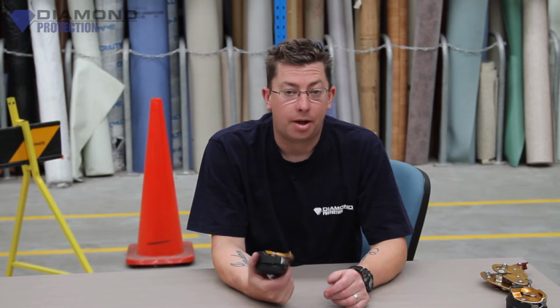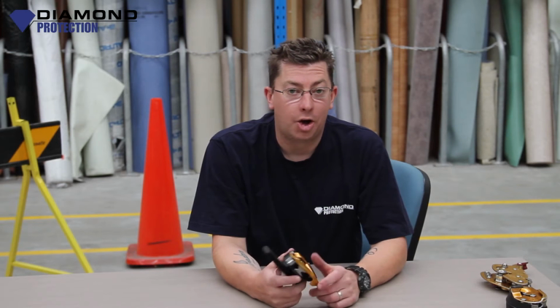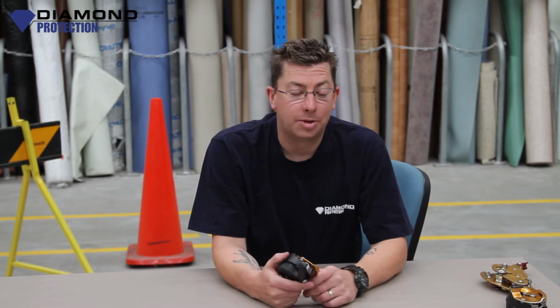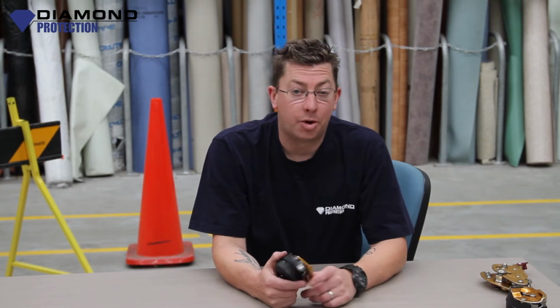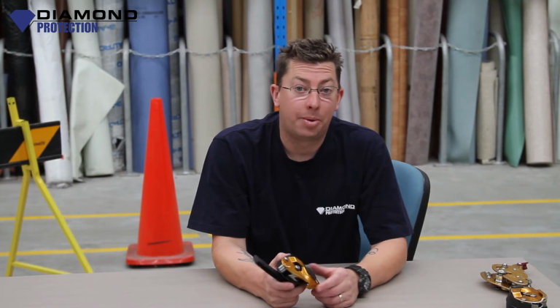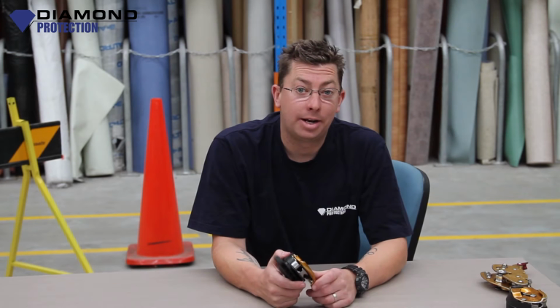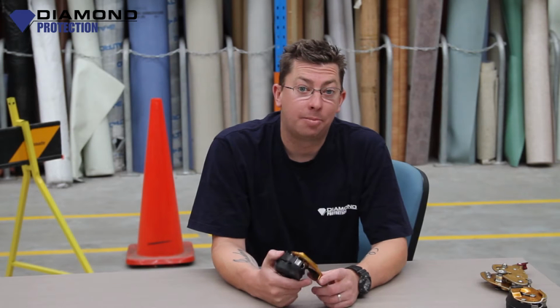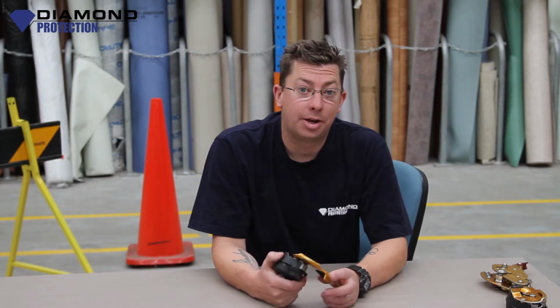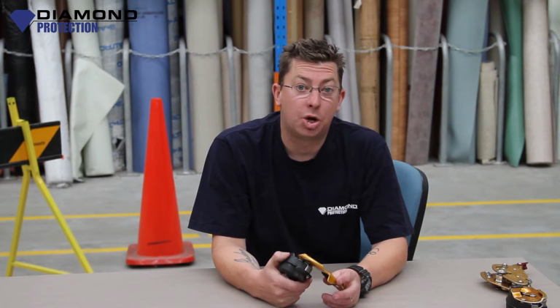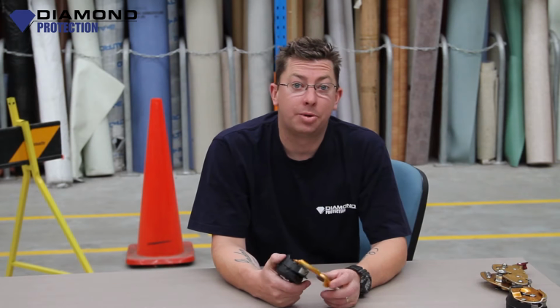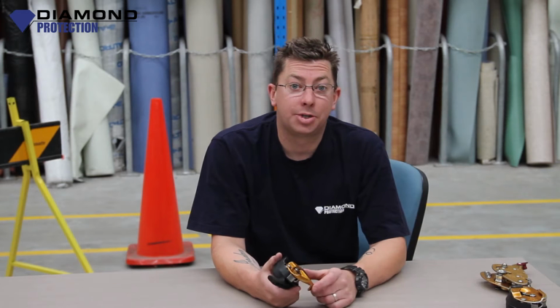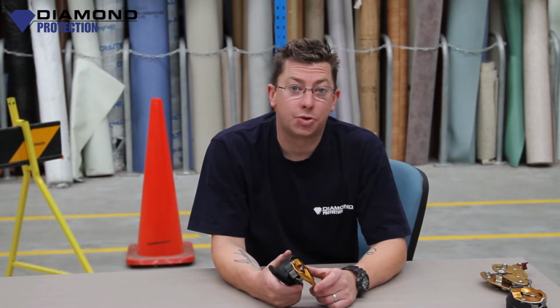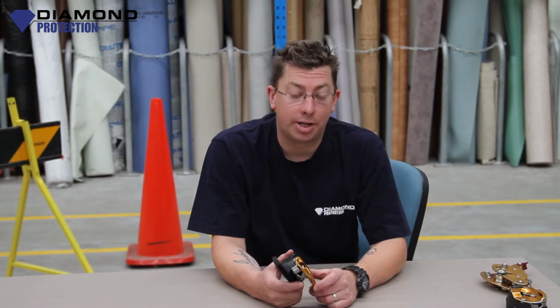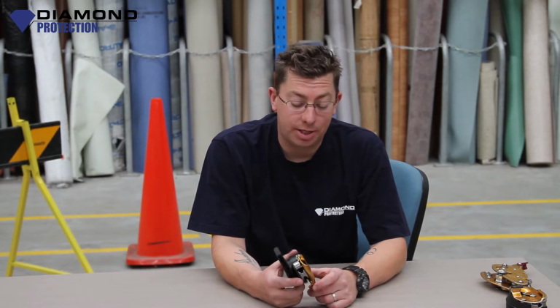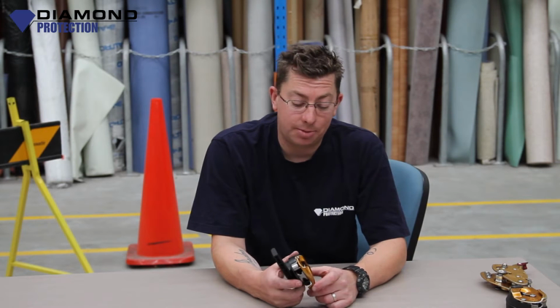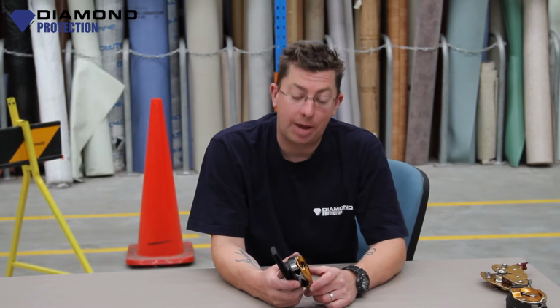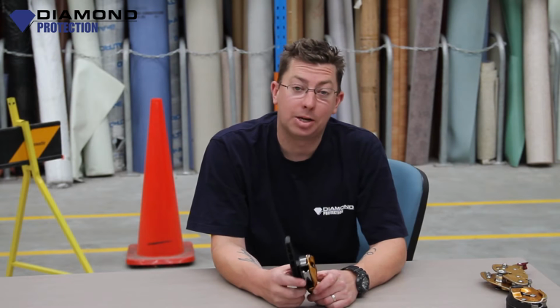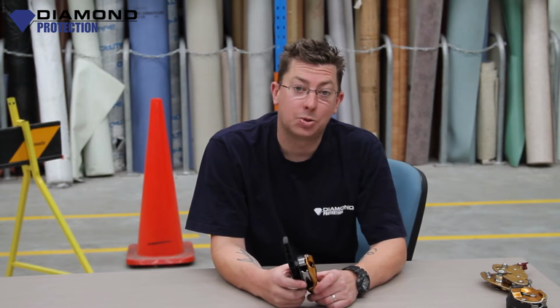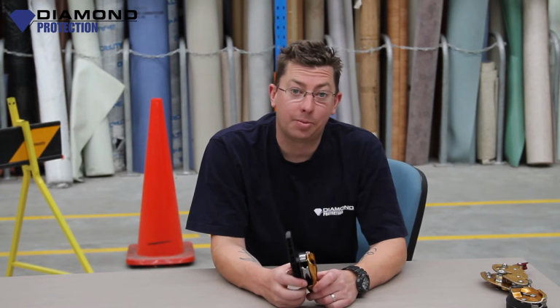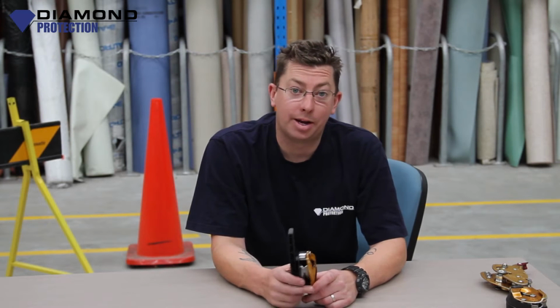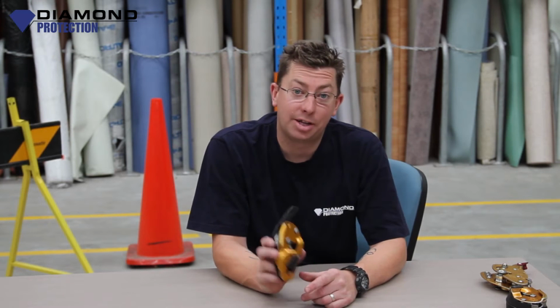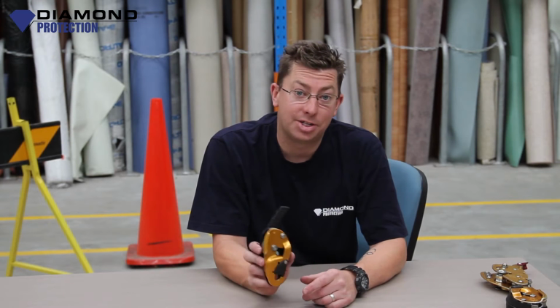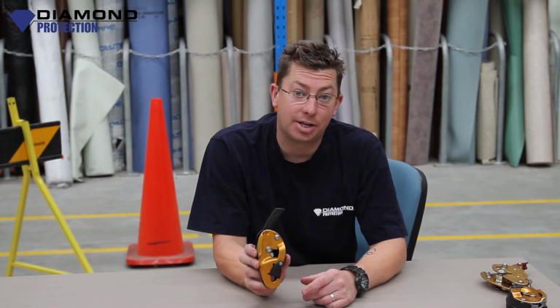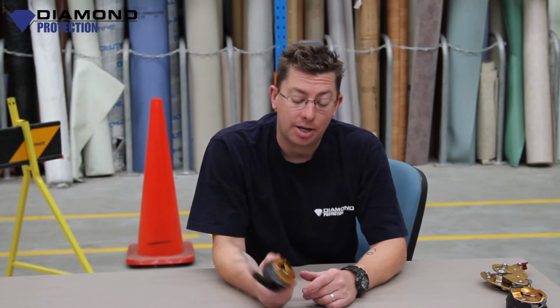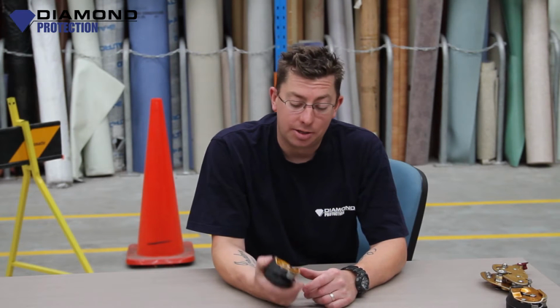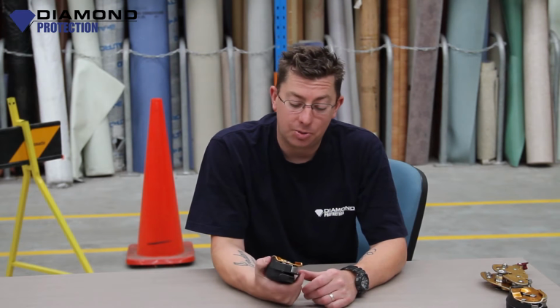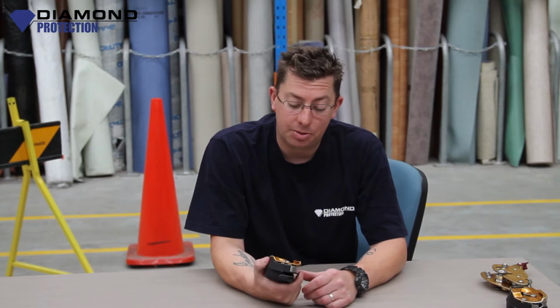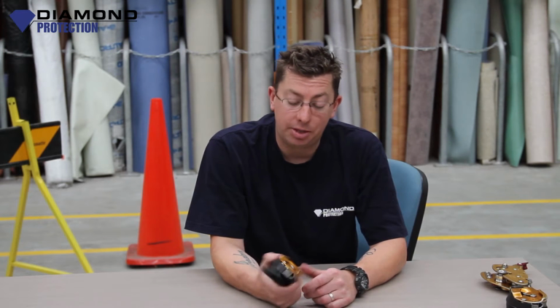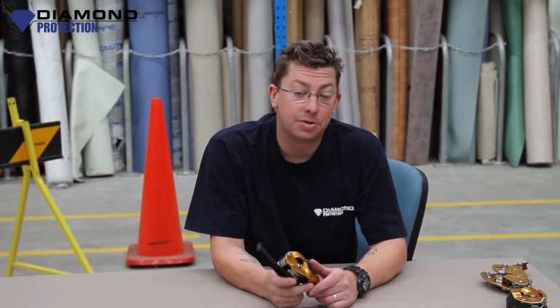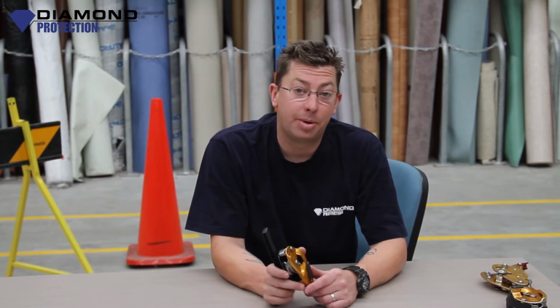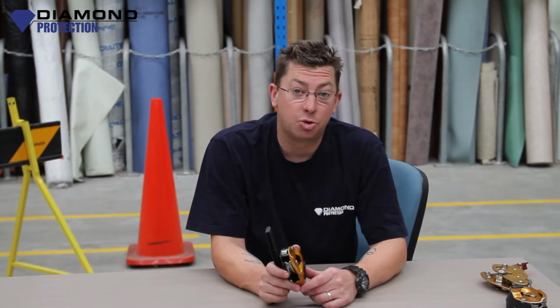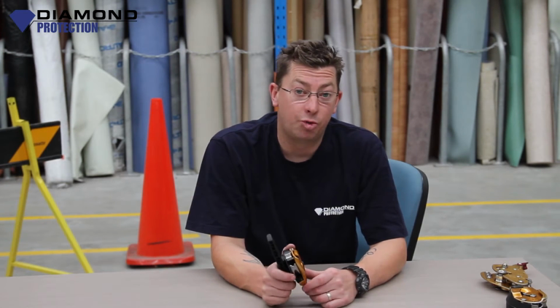Hi, my name is Brian Payton. I'm part of the Dime Protection Train Team. Today we're going to talk about another descender — this one in particular is a Petzl Rig.